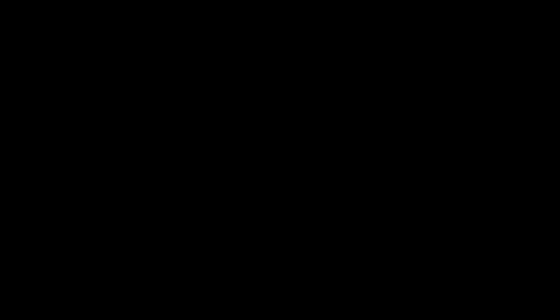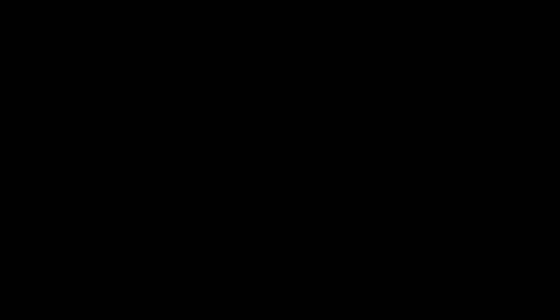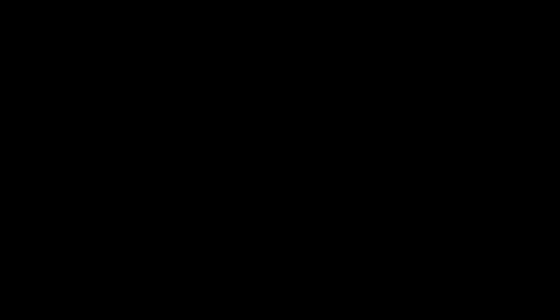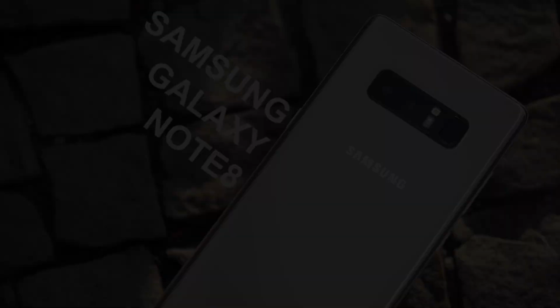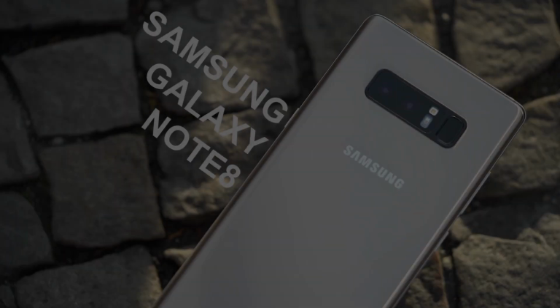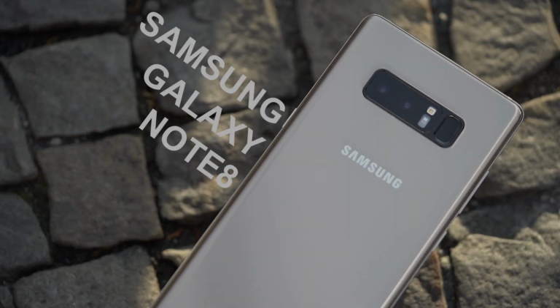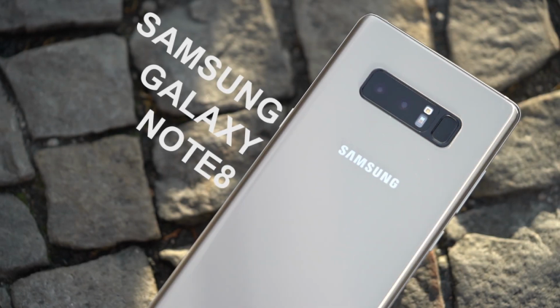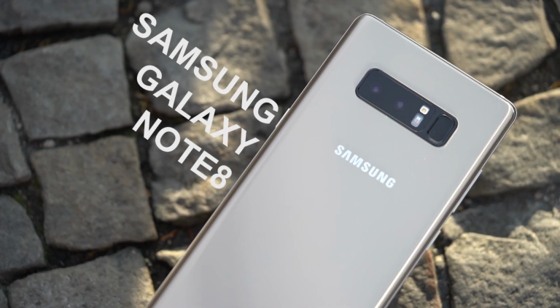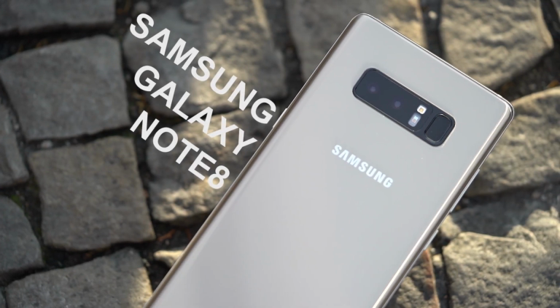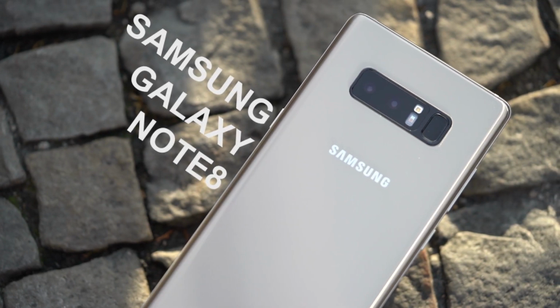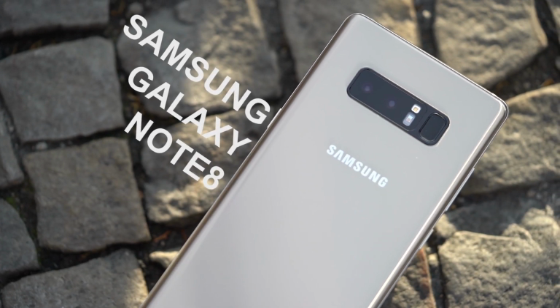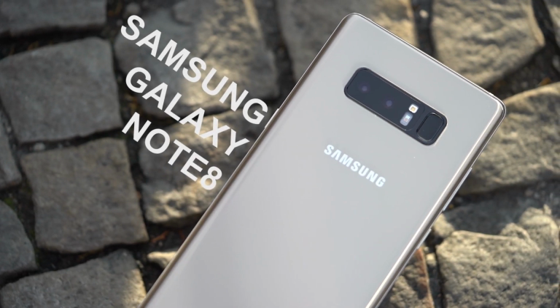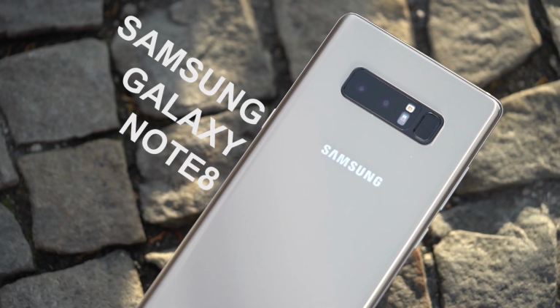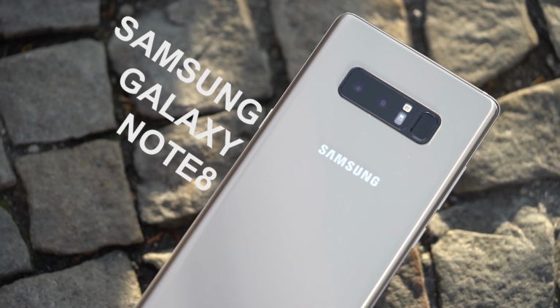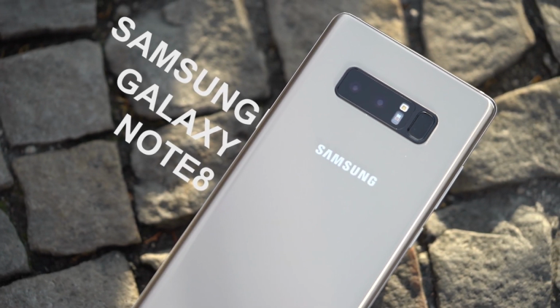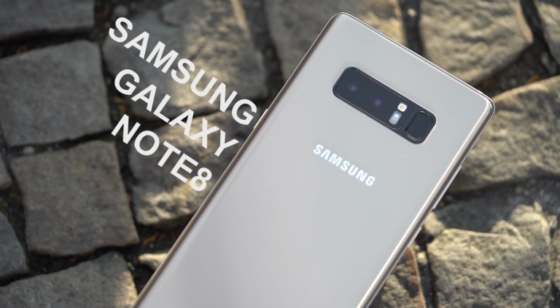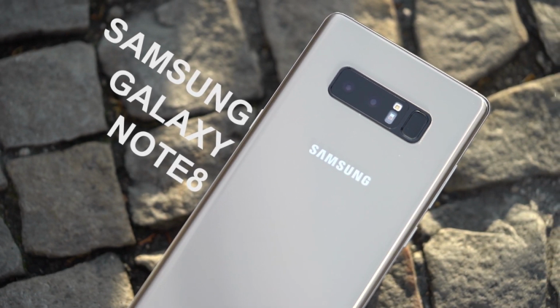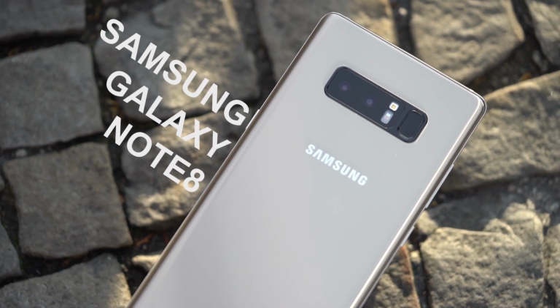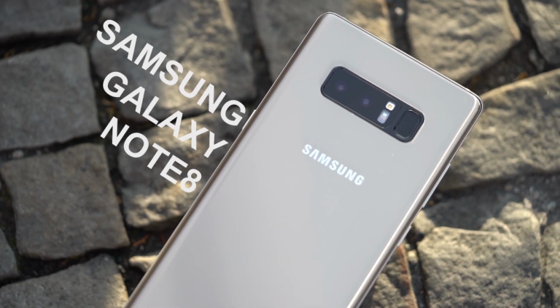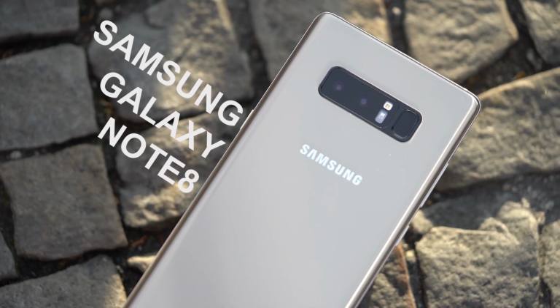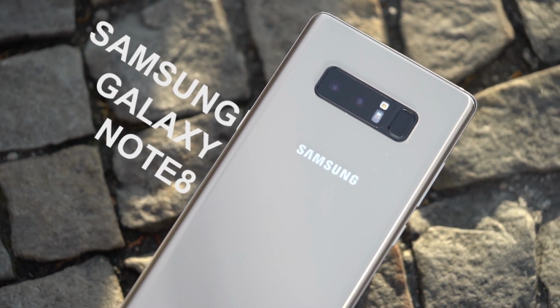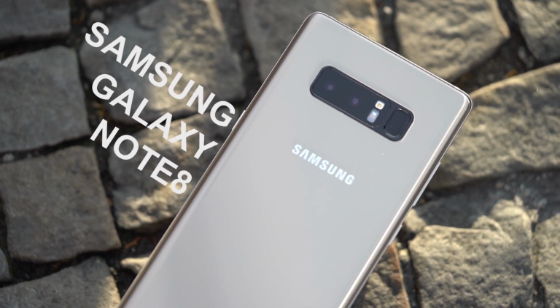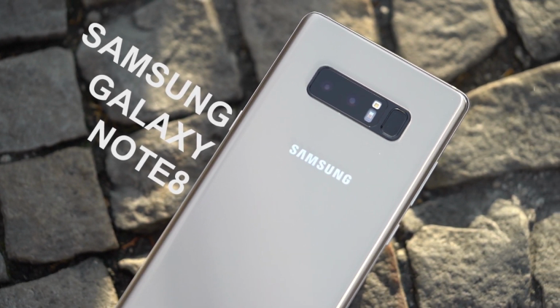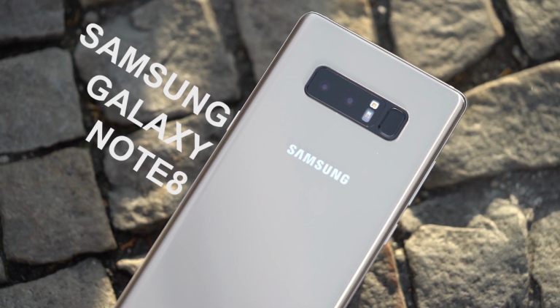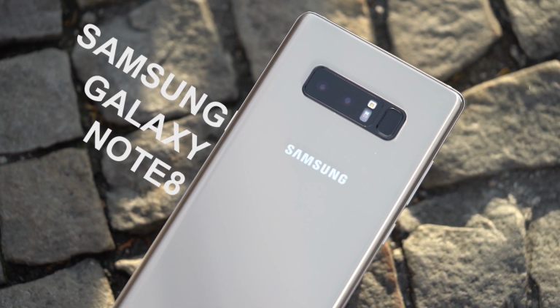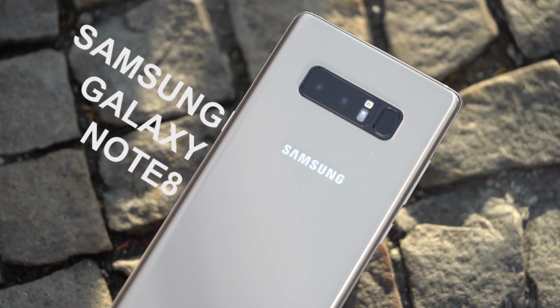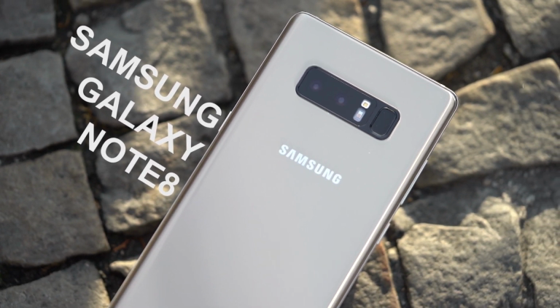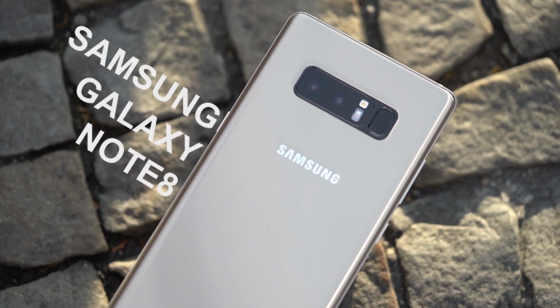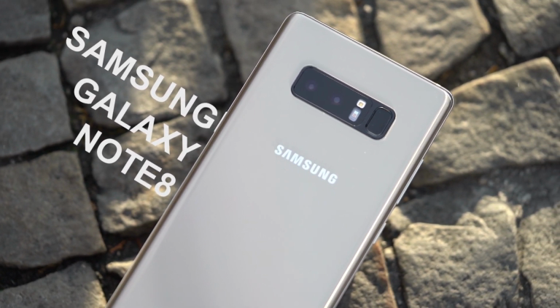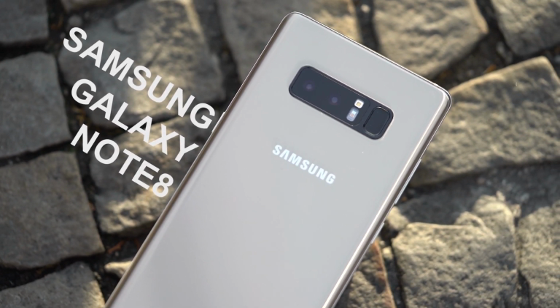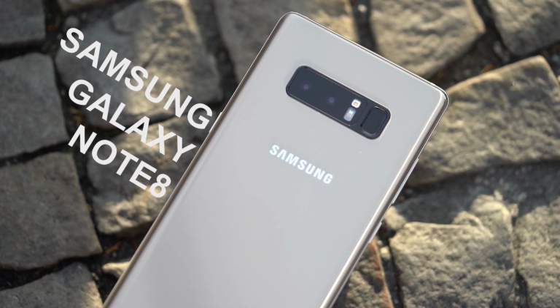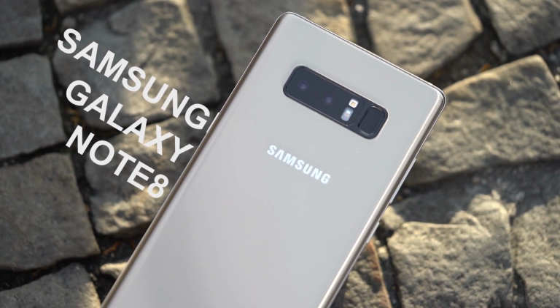The Samsung Galaxy Note 8 is a great successor for me. A short review you can watch here.